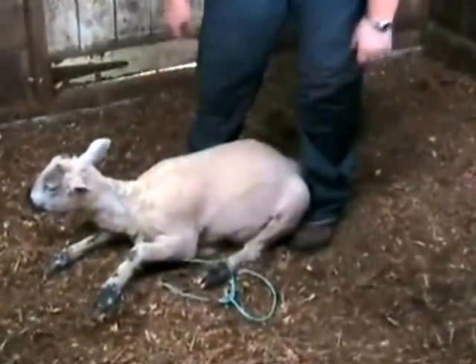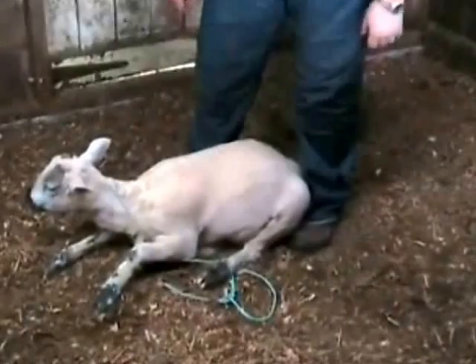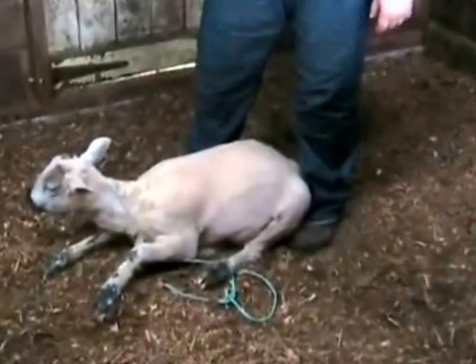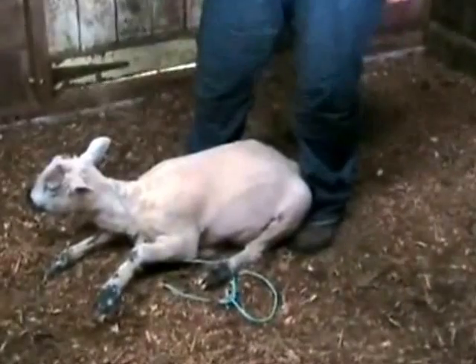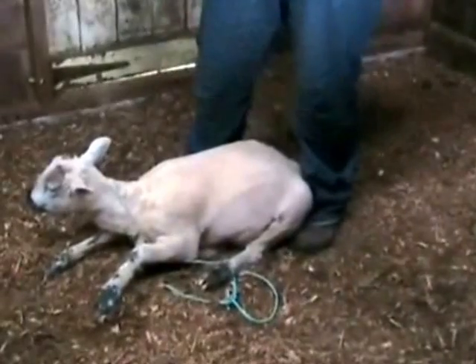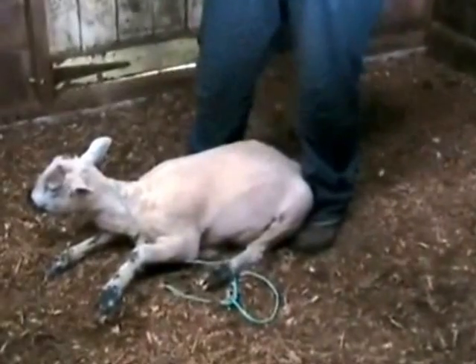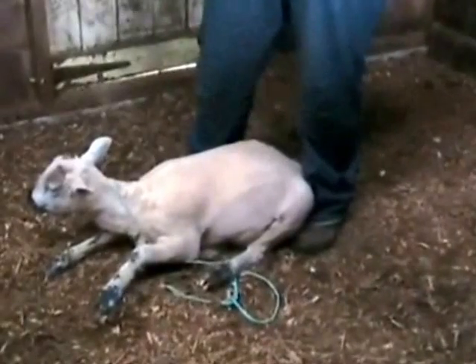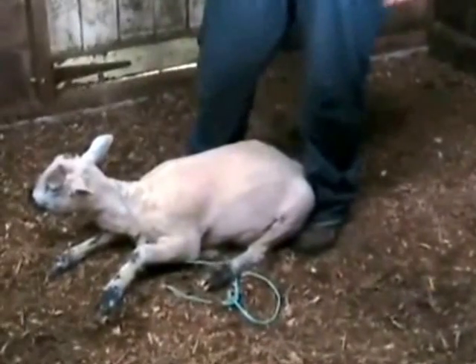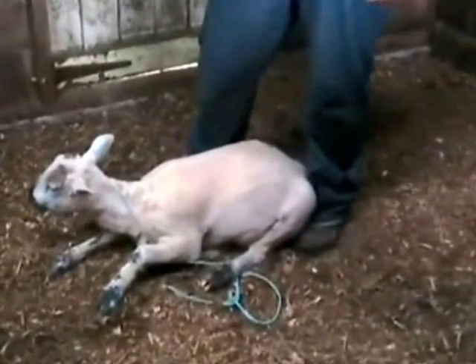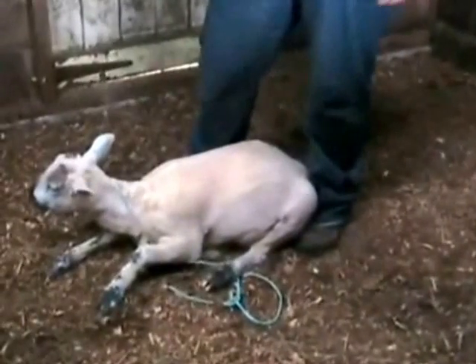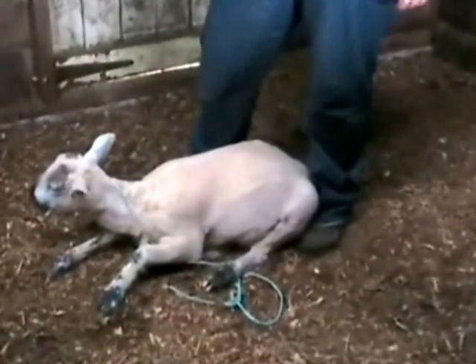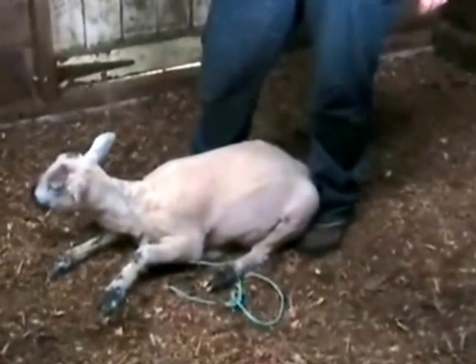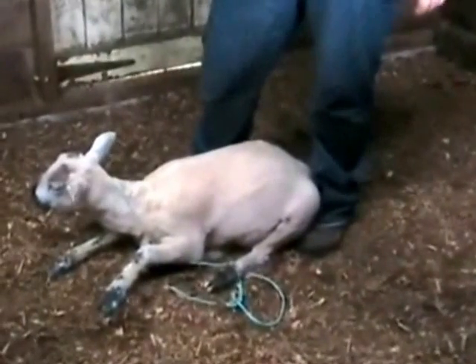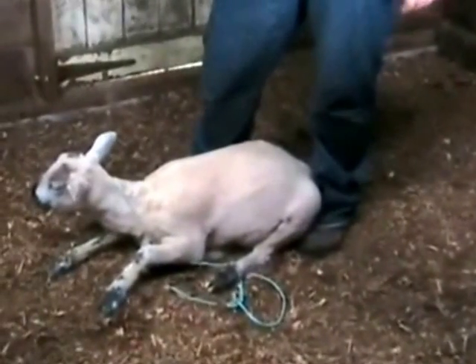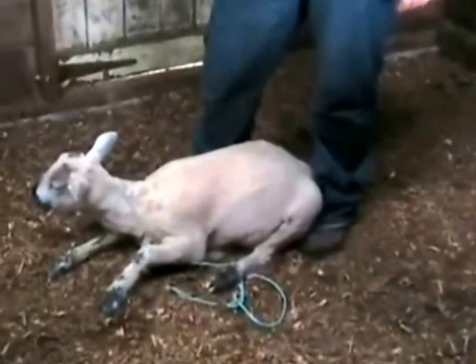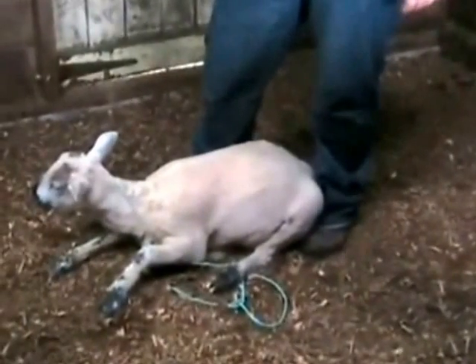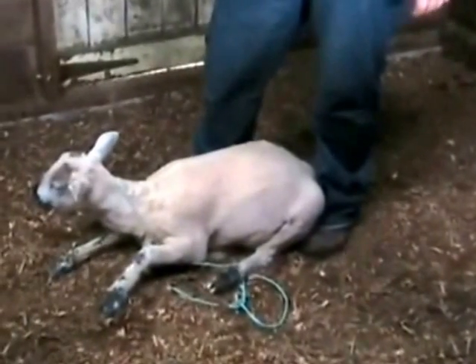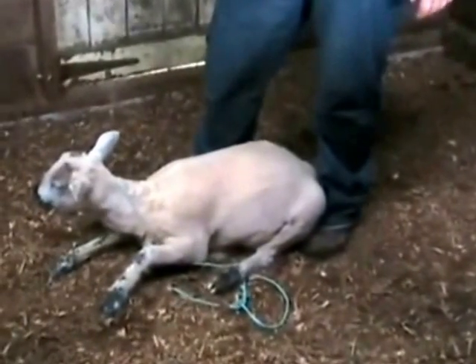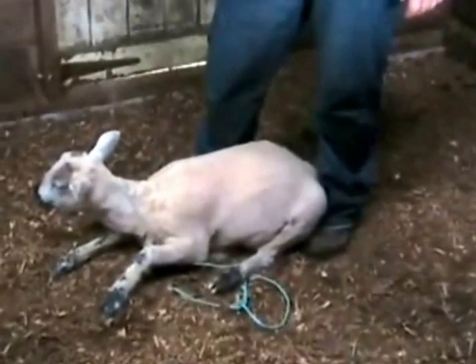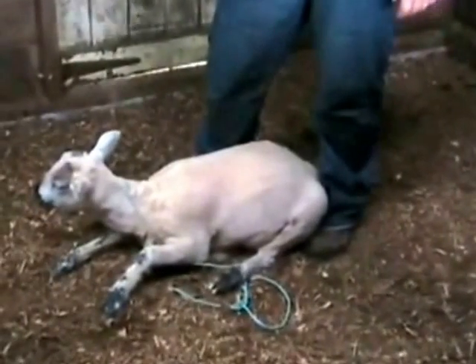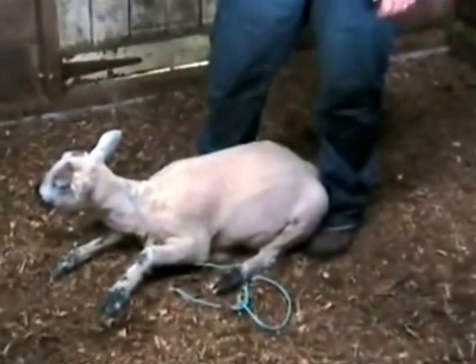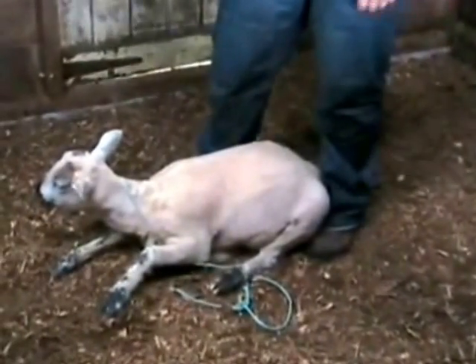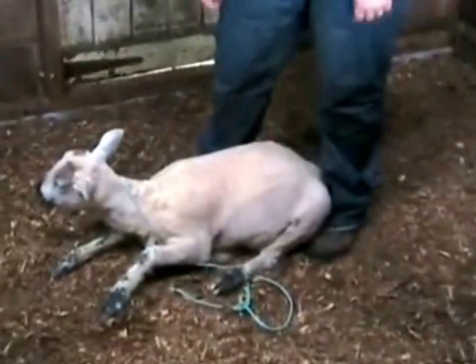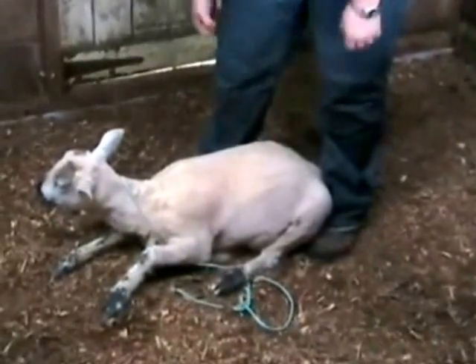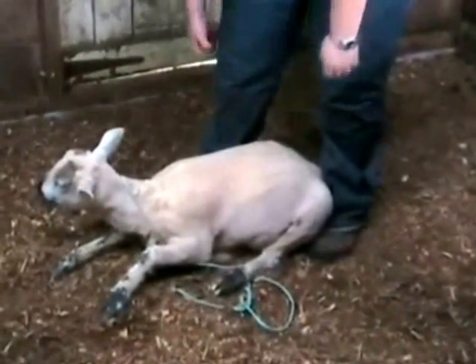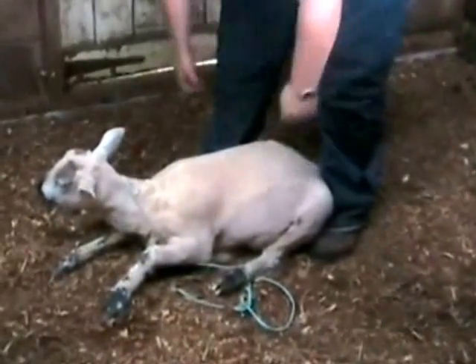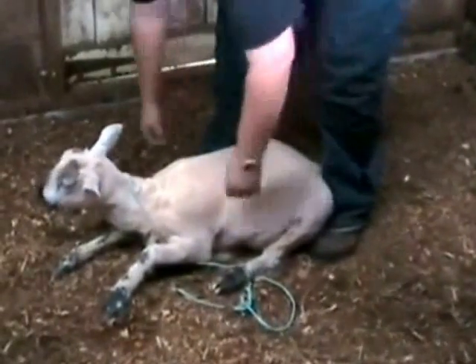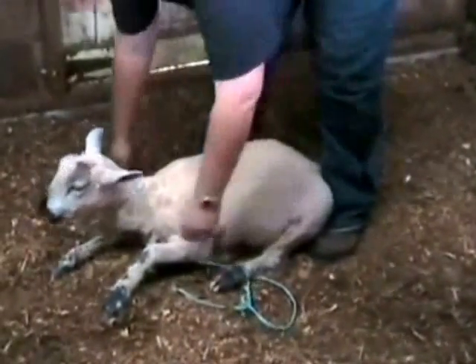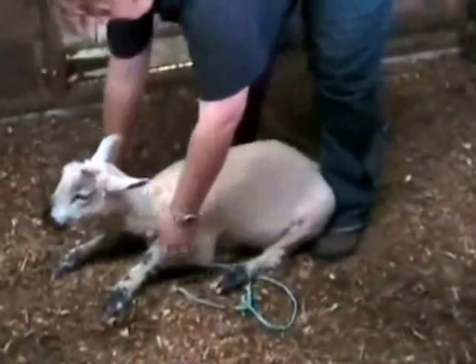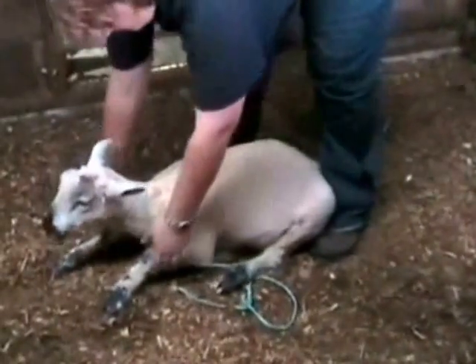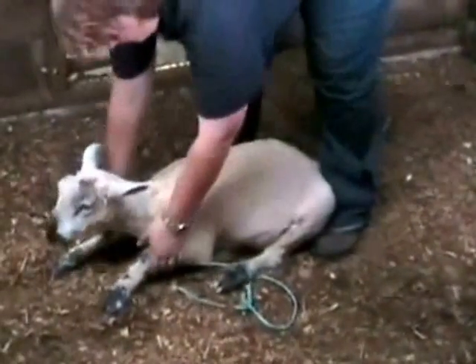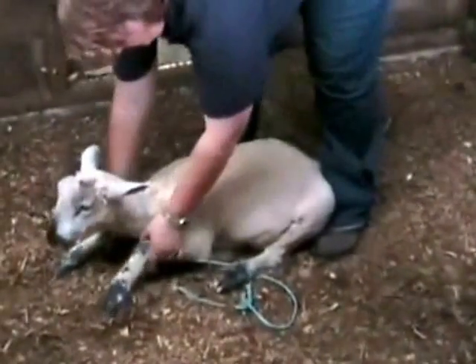As you tip the sheep forward, sometimes placing a hand between the shoulder blades is enough to keep it settled.